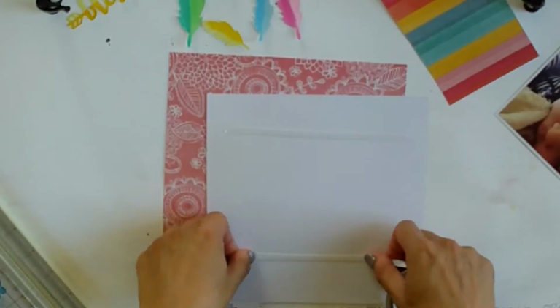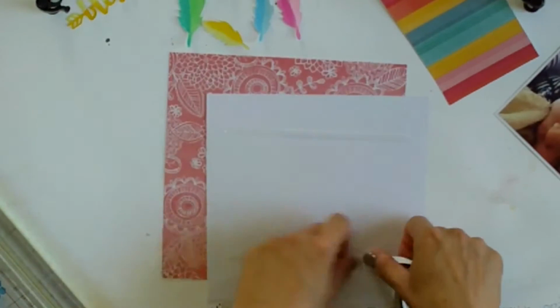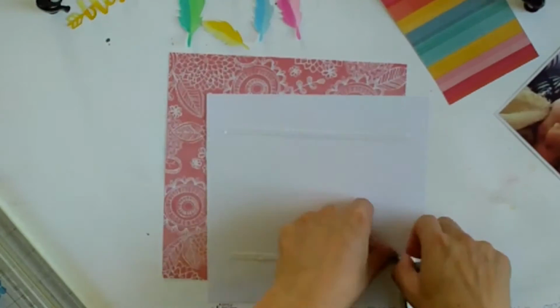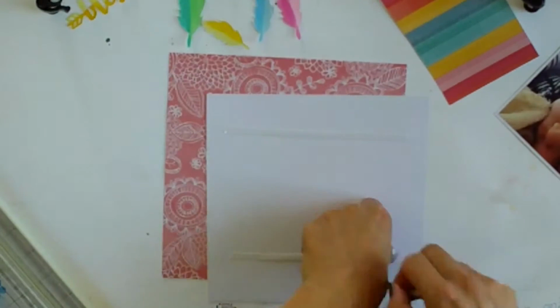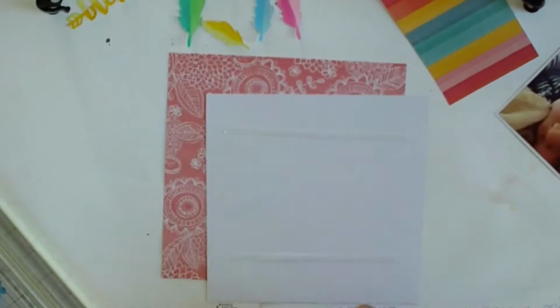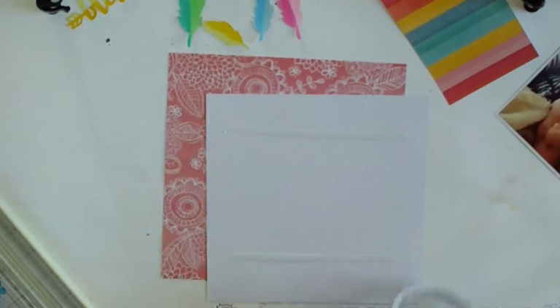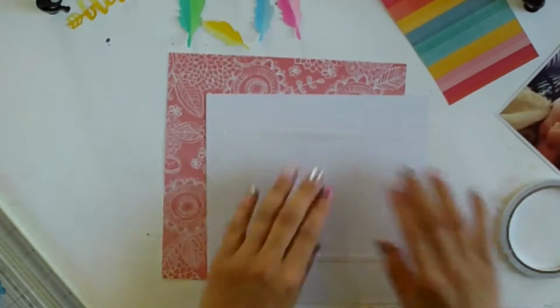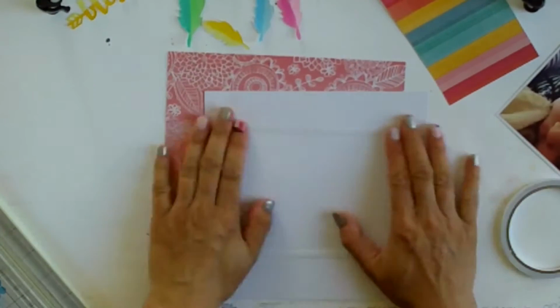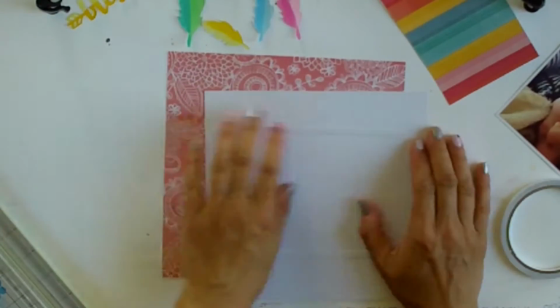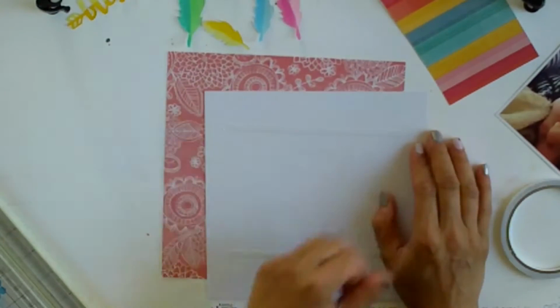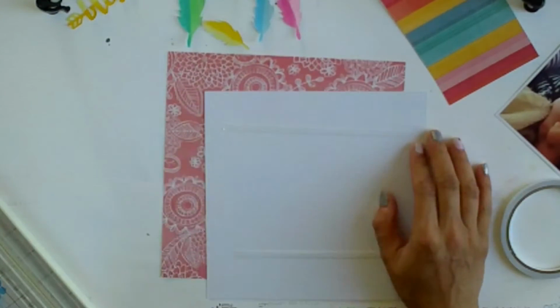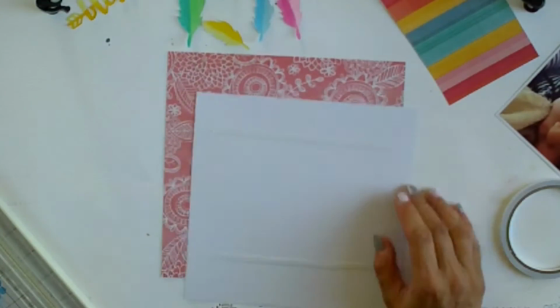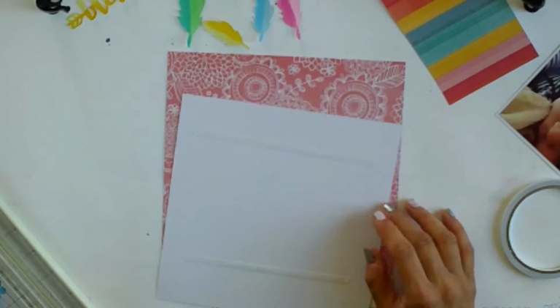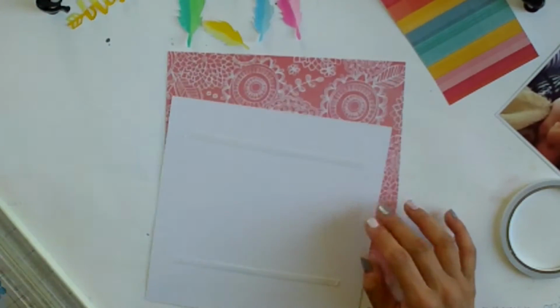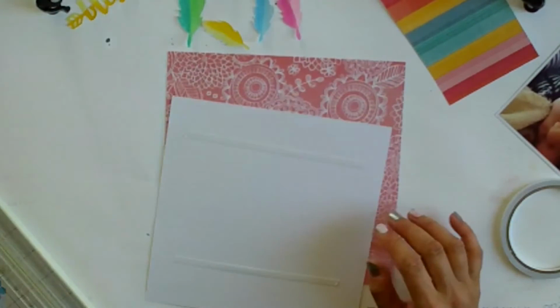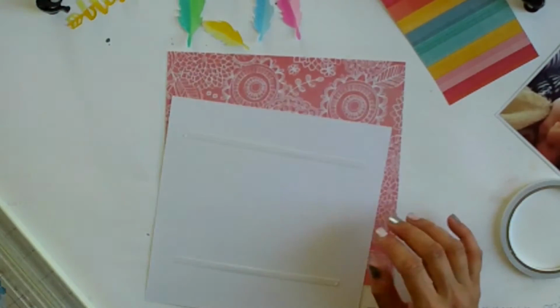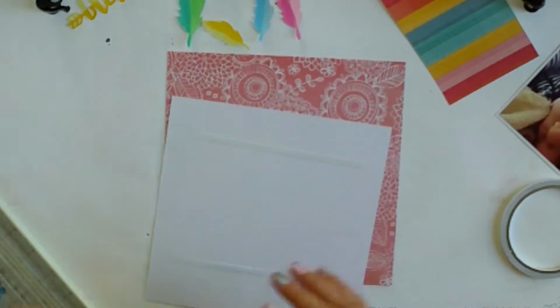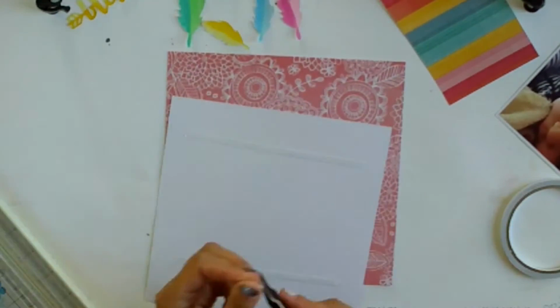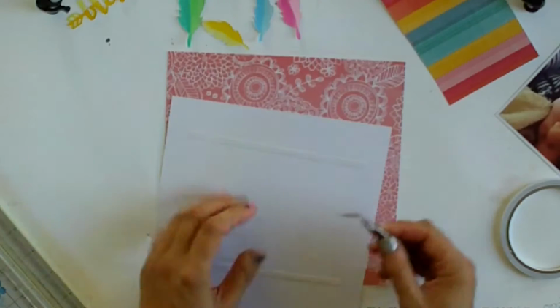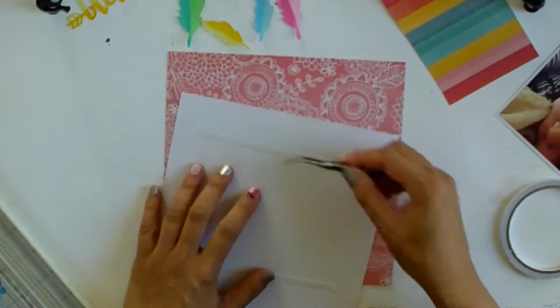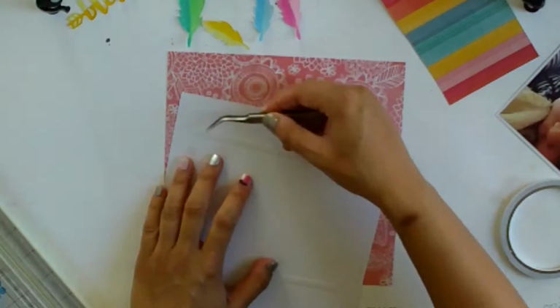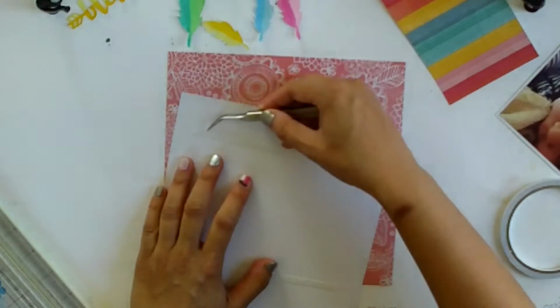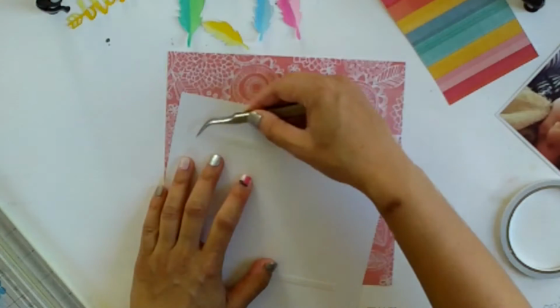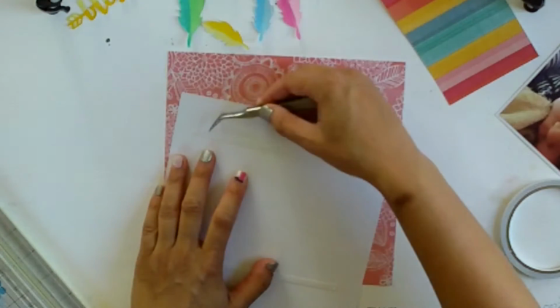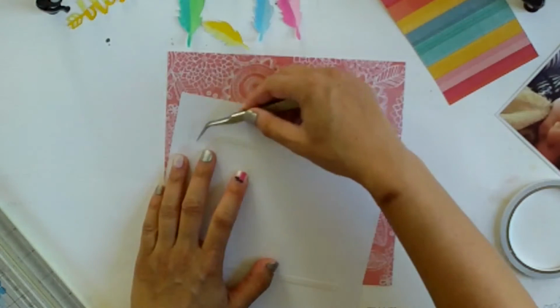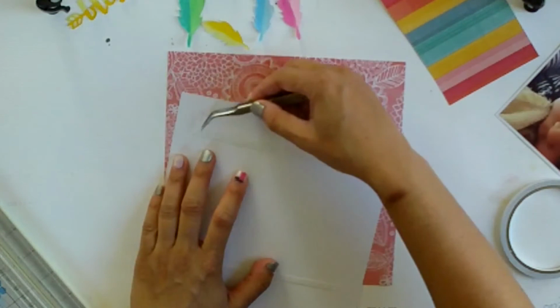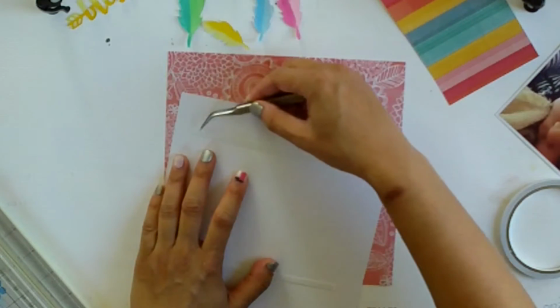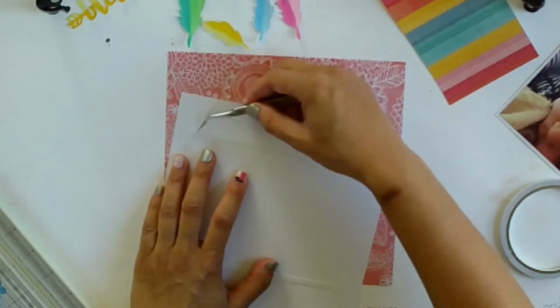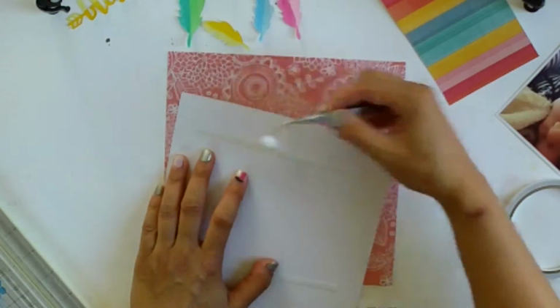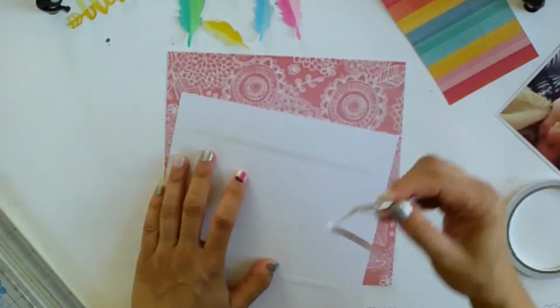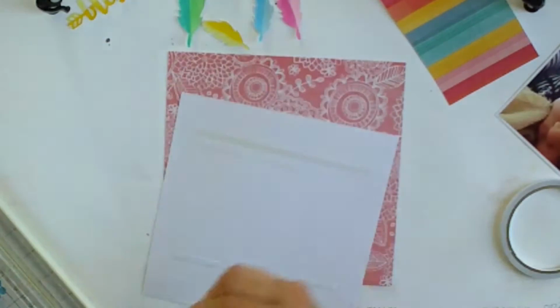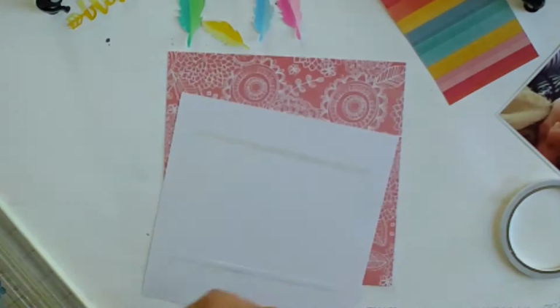I'm just using a small bit of double-sided tape and then I will stitch around the edge of it.